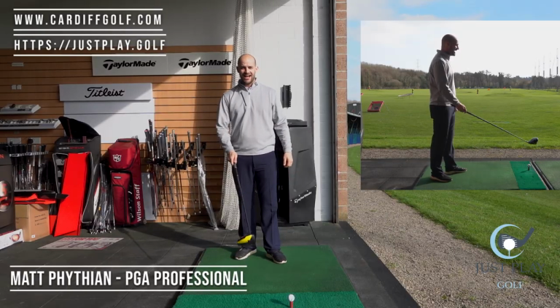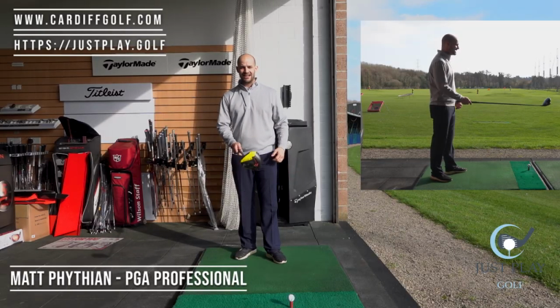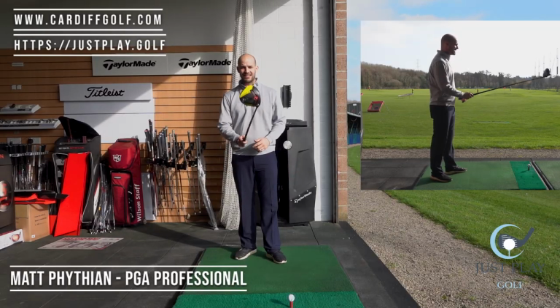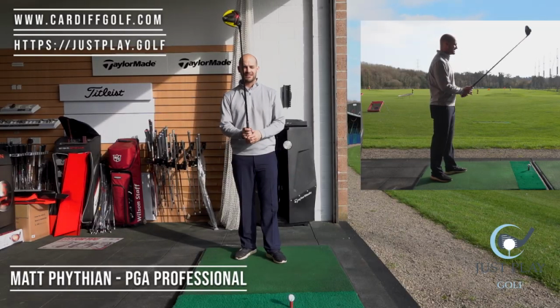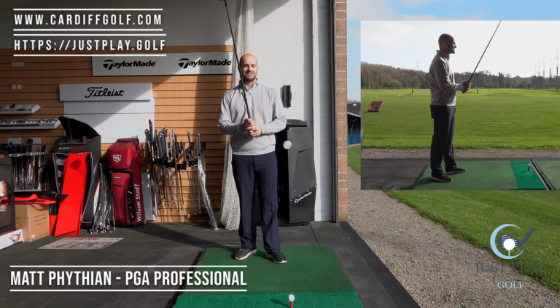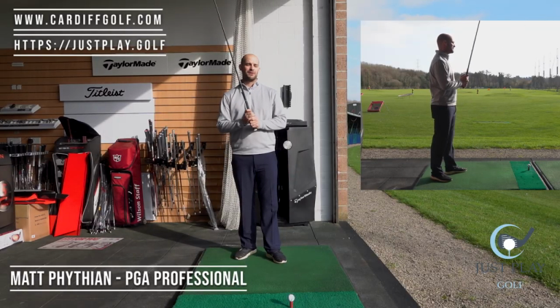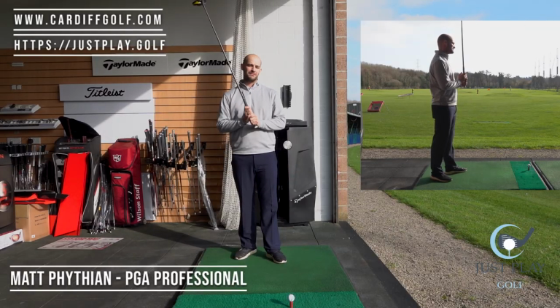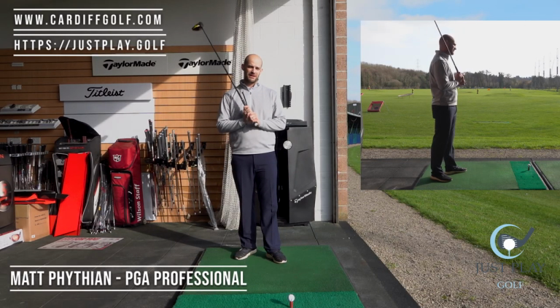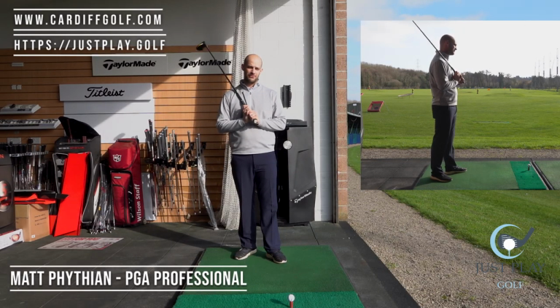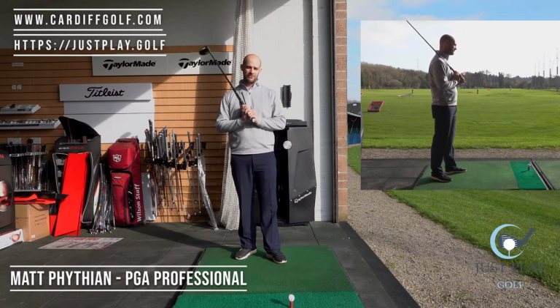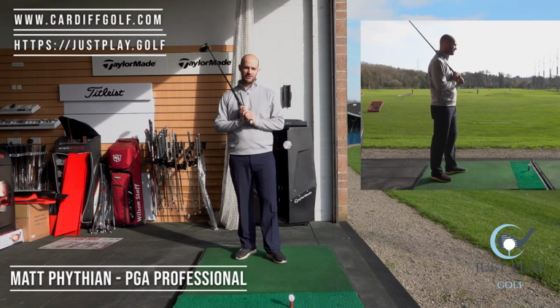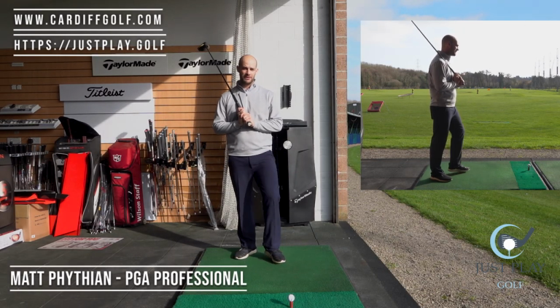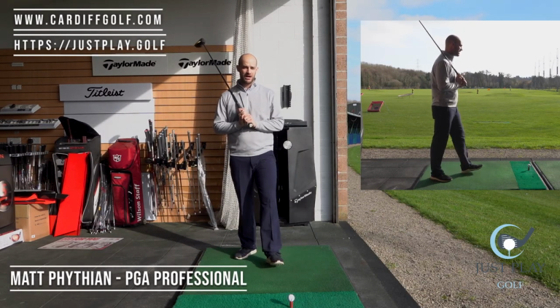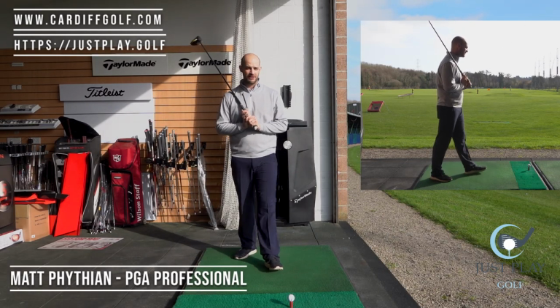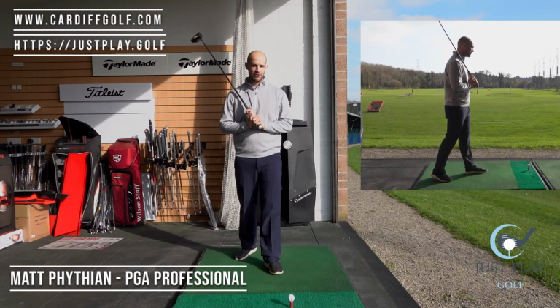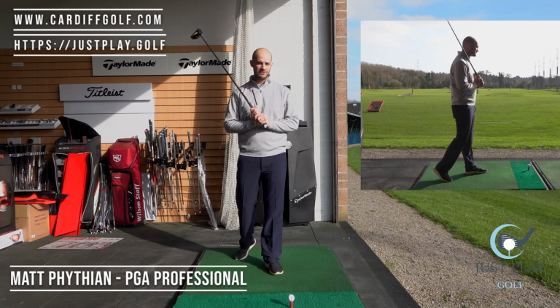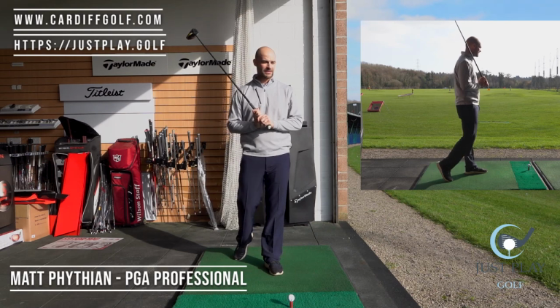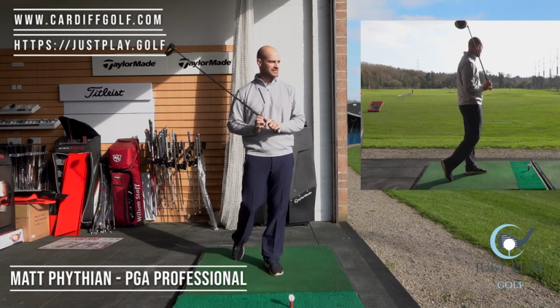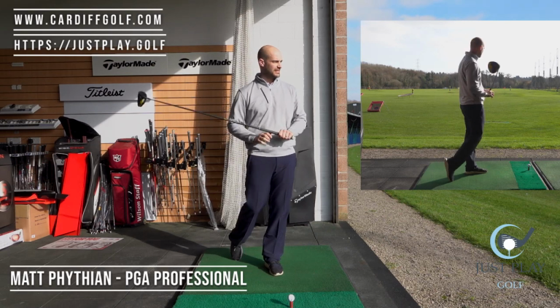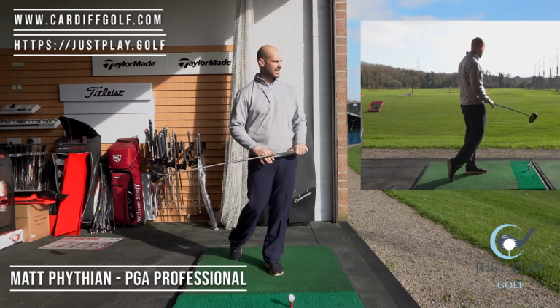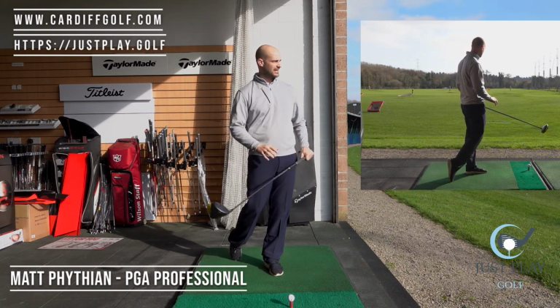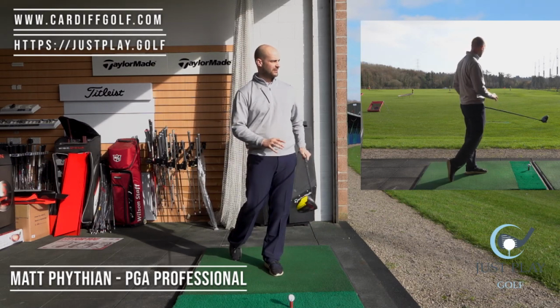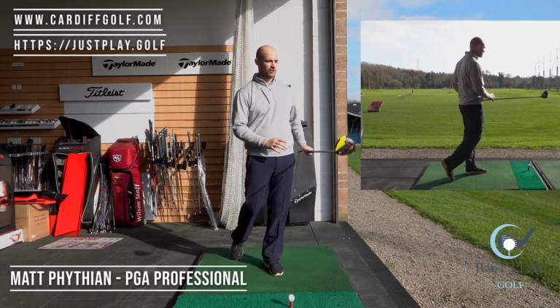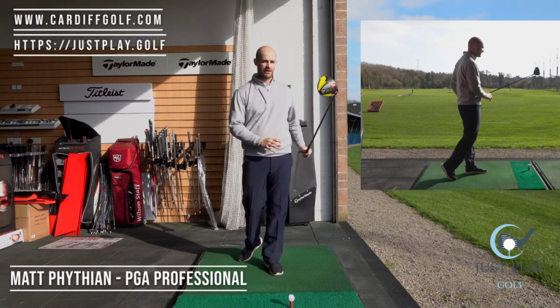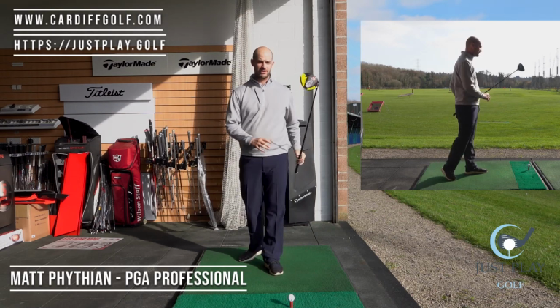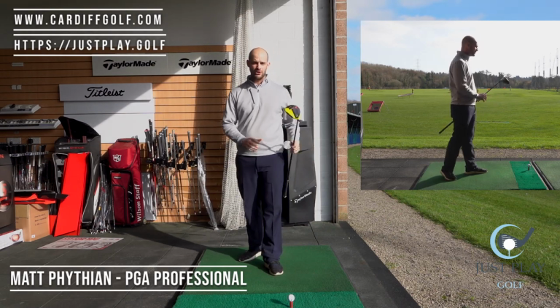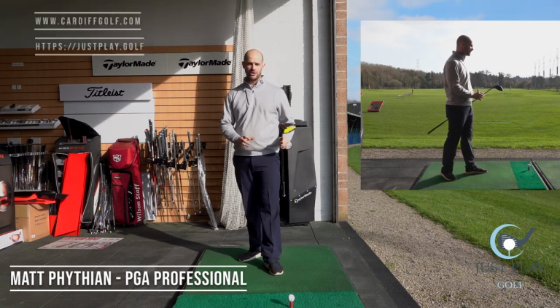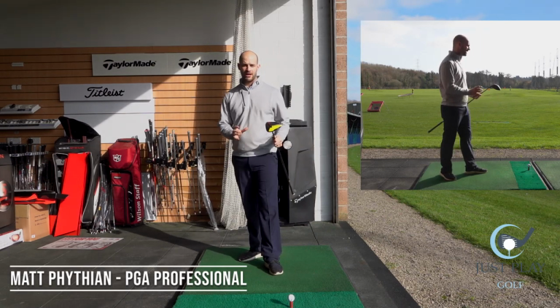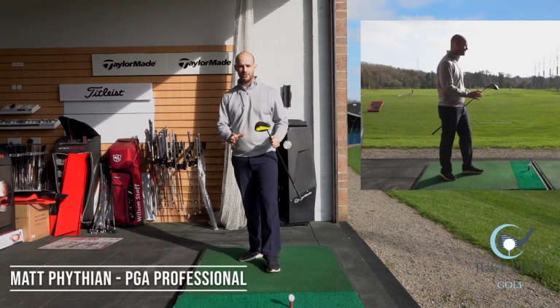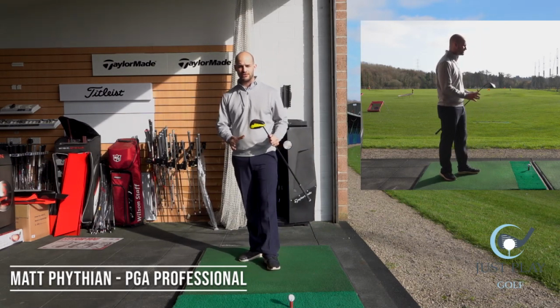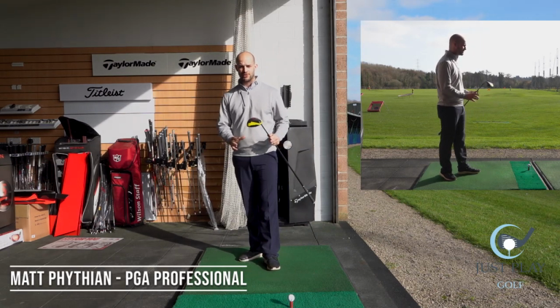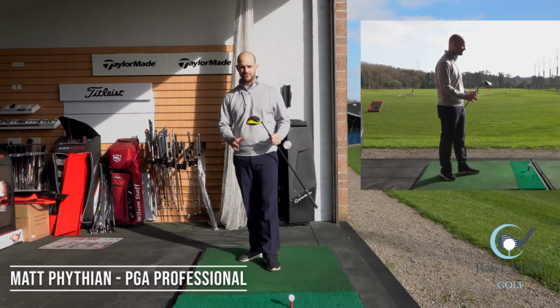My name is Matthew Fidding and I am at Cardiff Golf Centre today, and we are going to have a little look at how we hit driver.